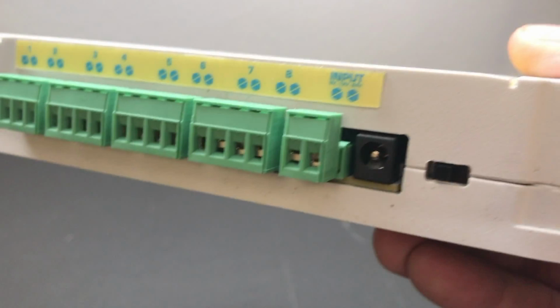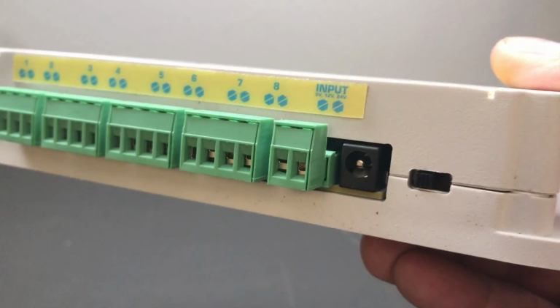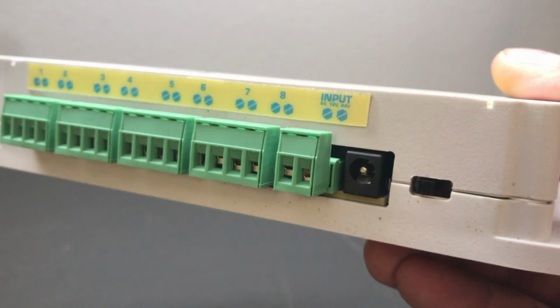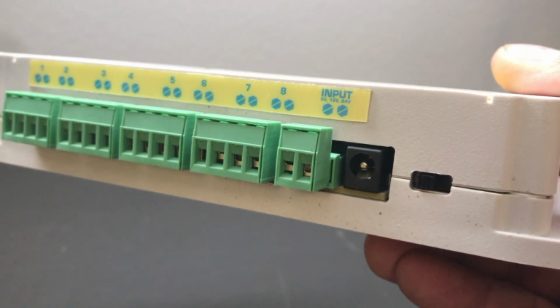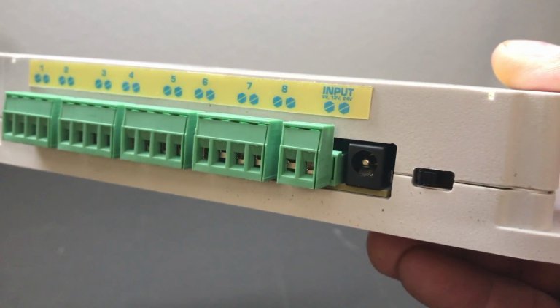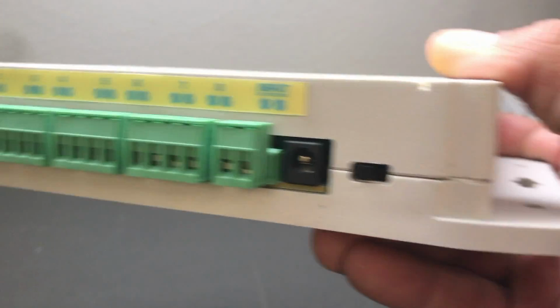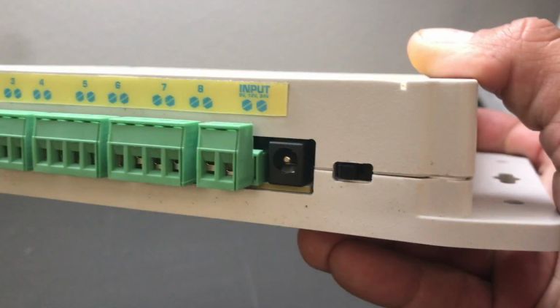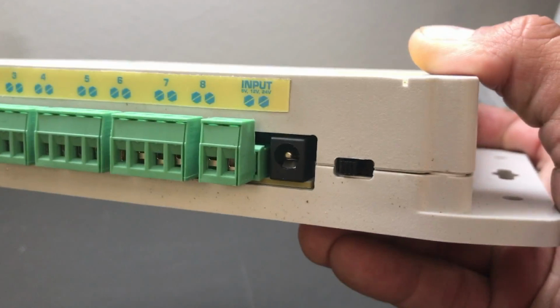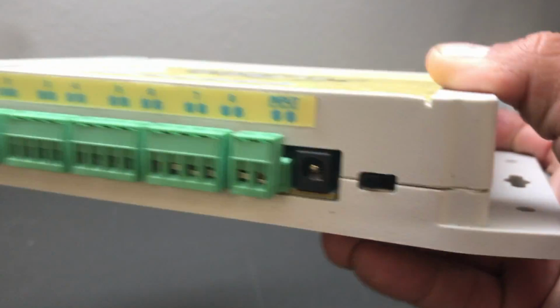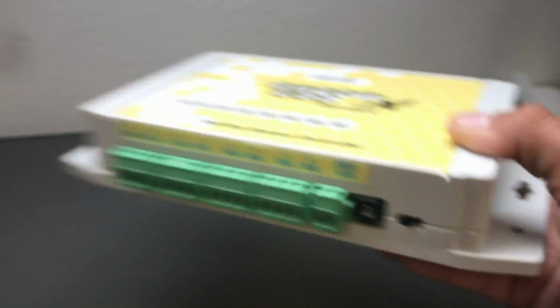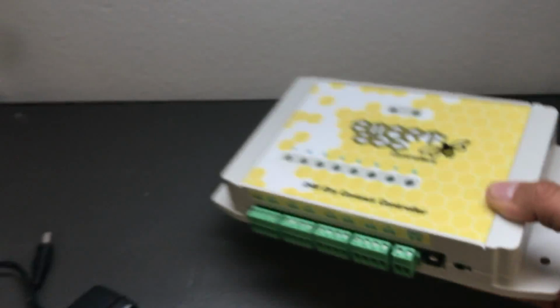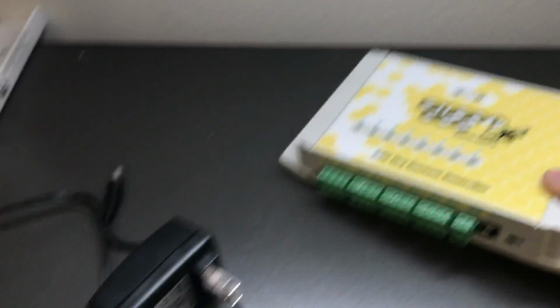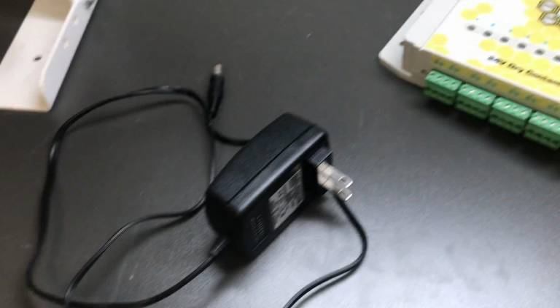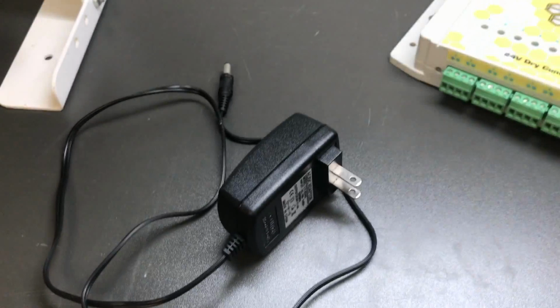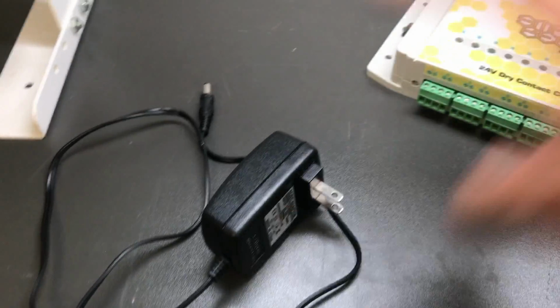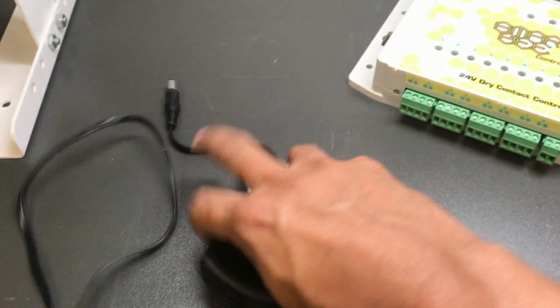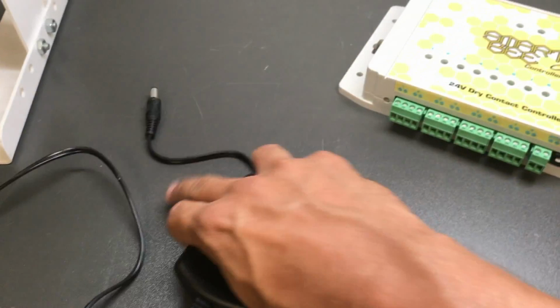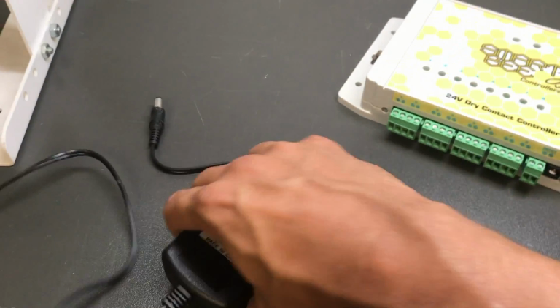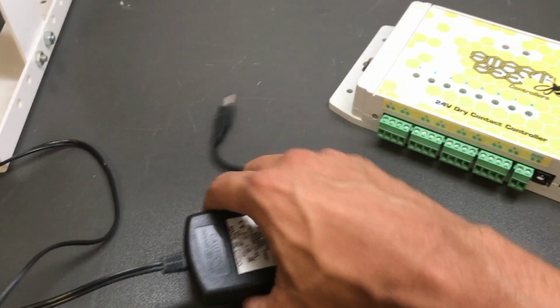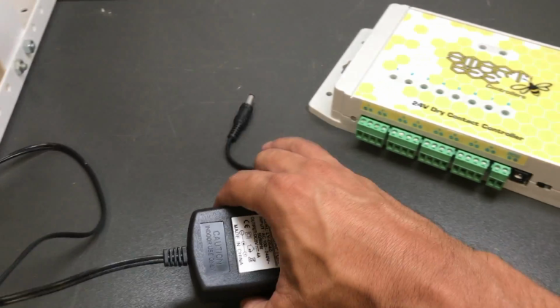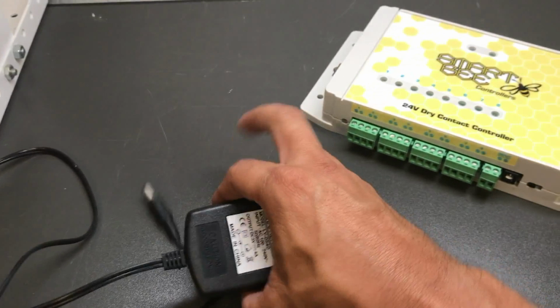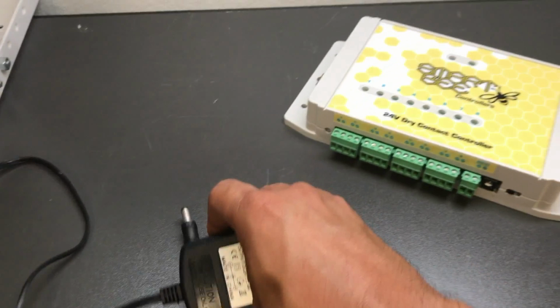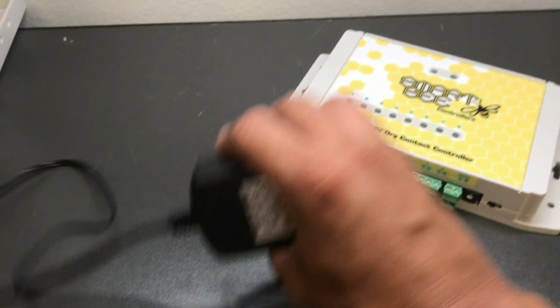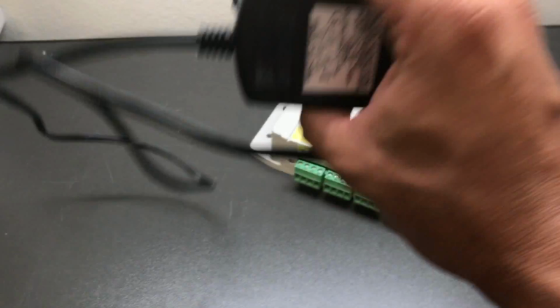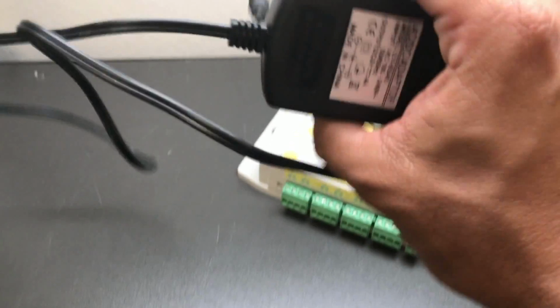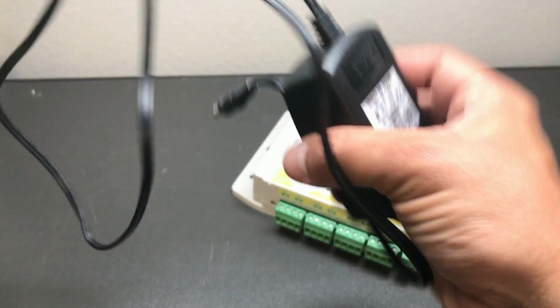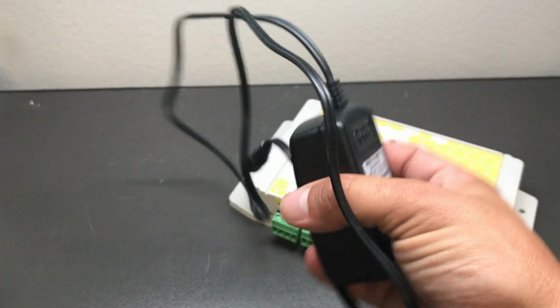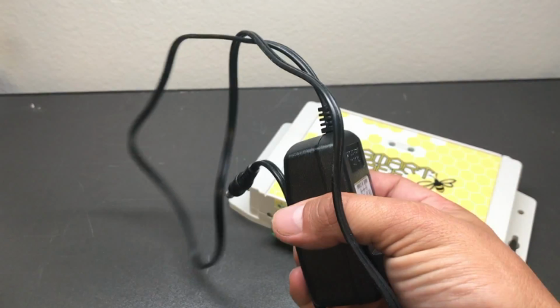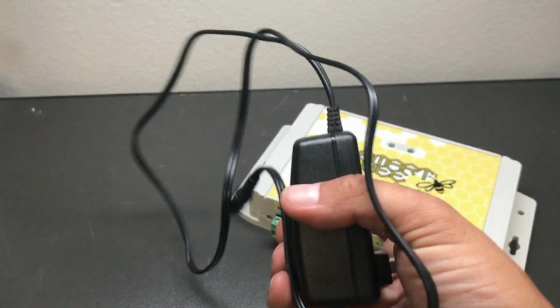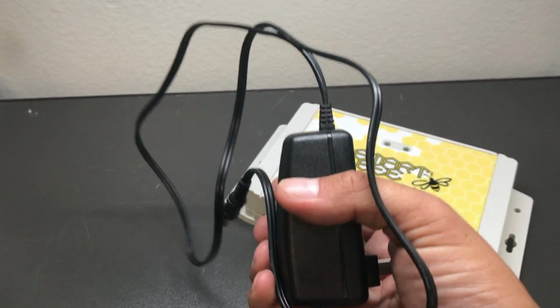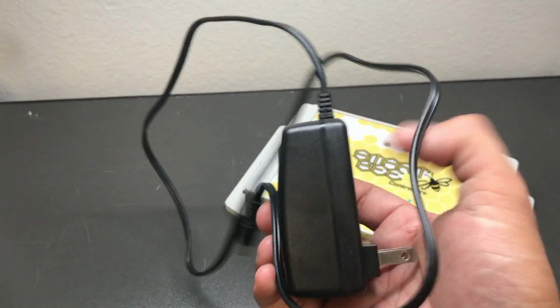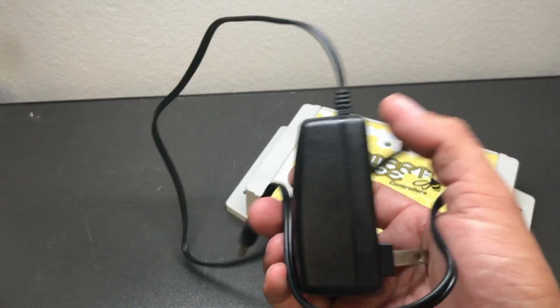This is the input power supply and the power switch, and this is the 5-volt power supply that comes with the unit.